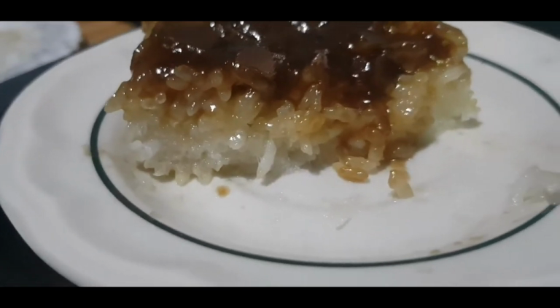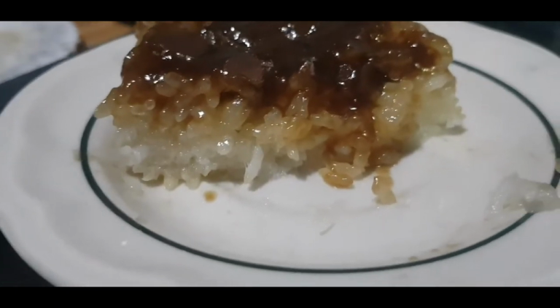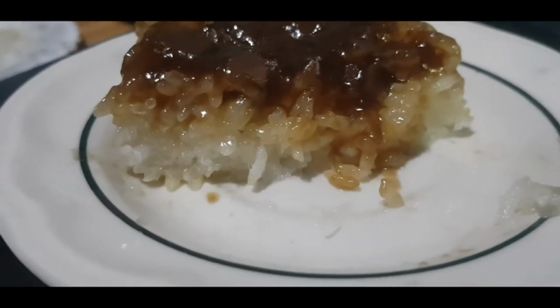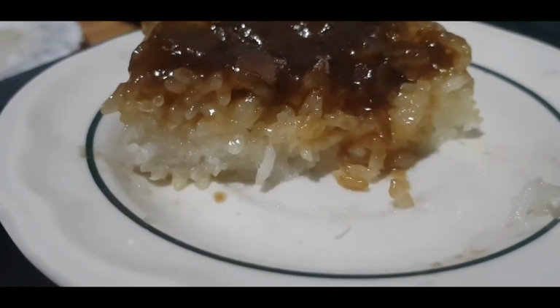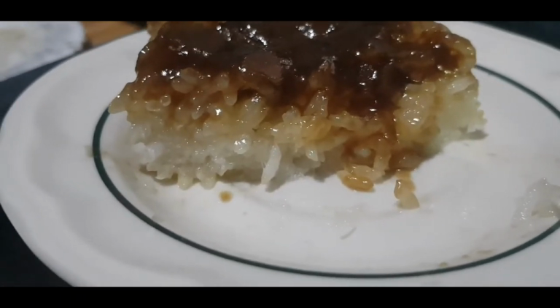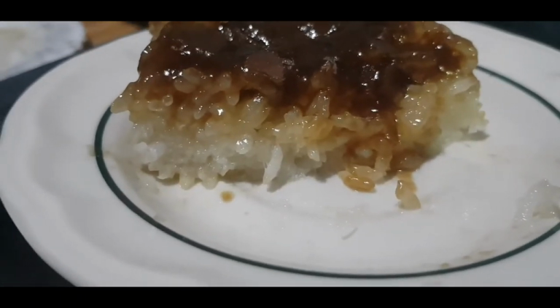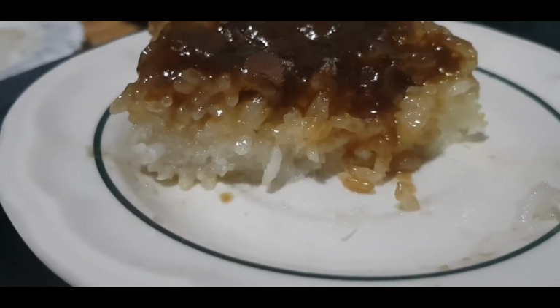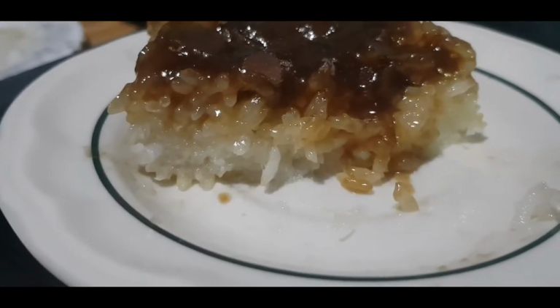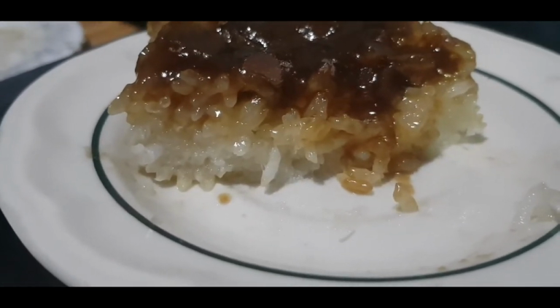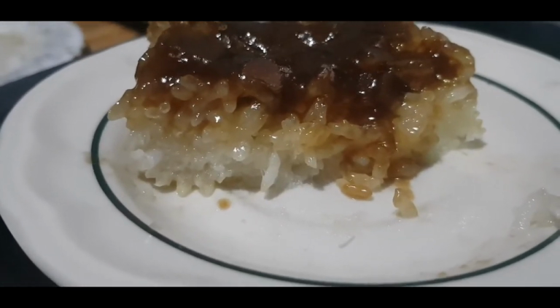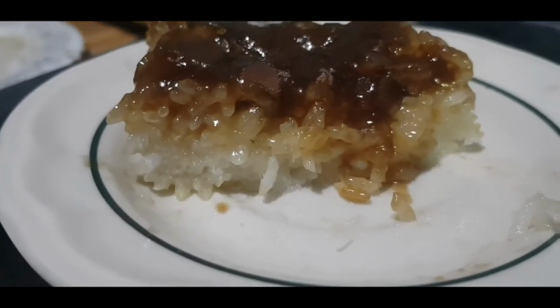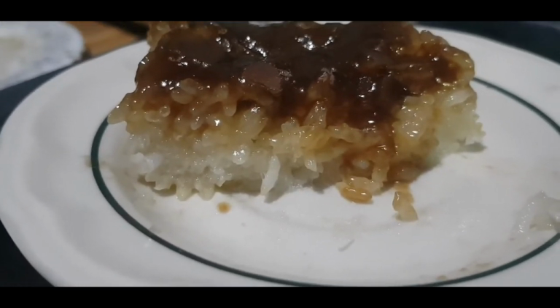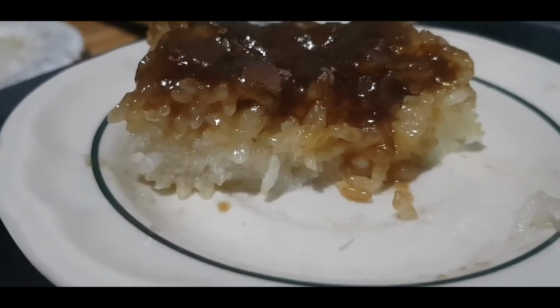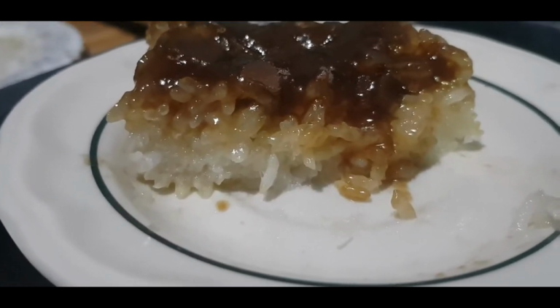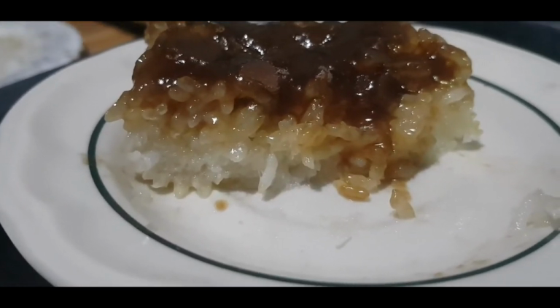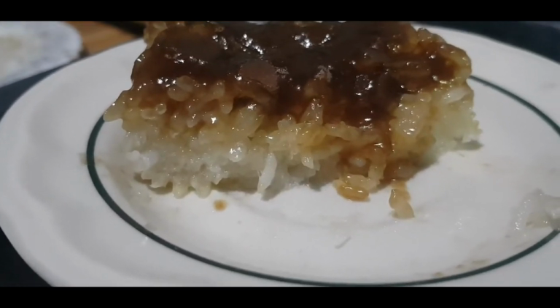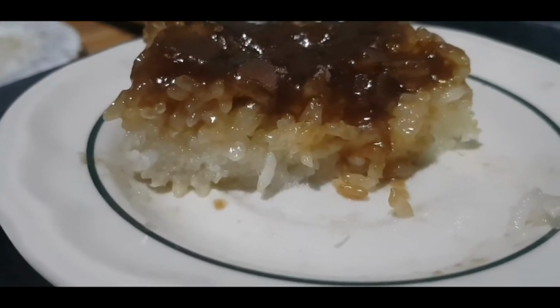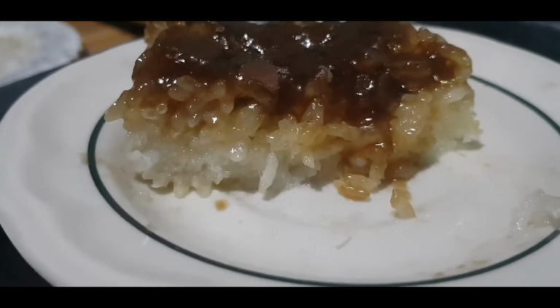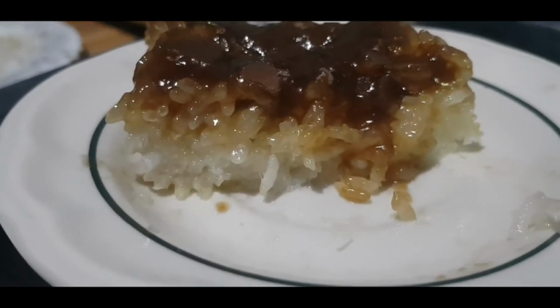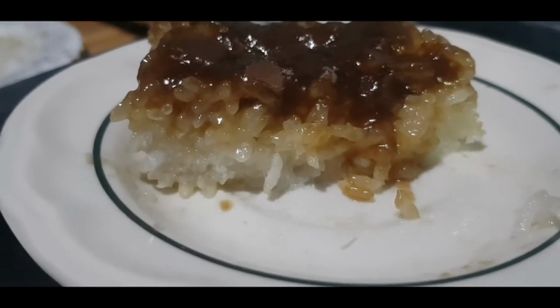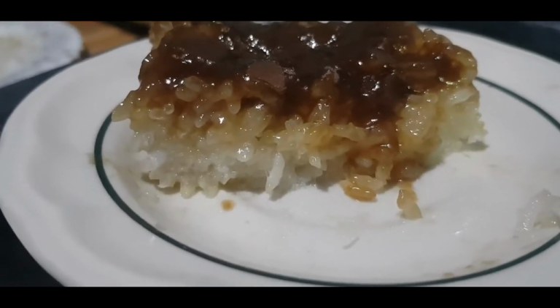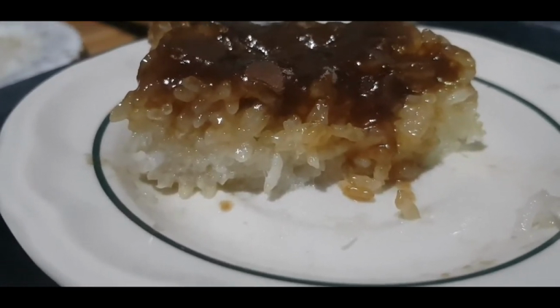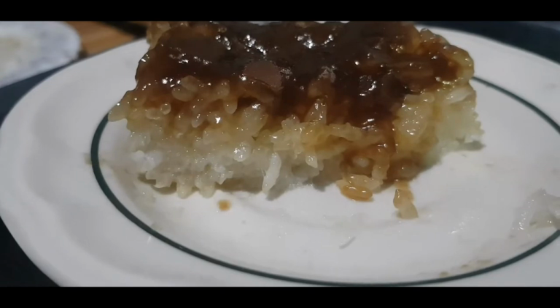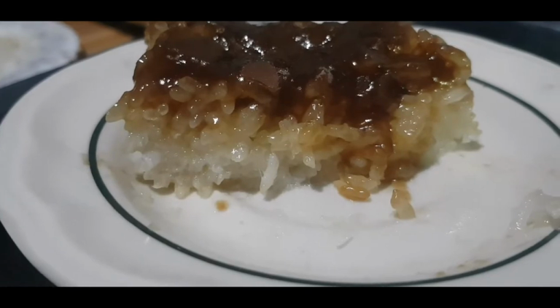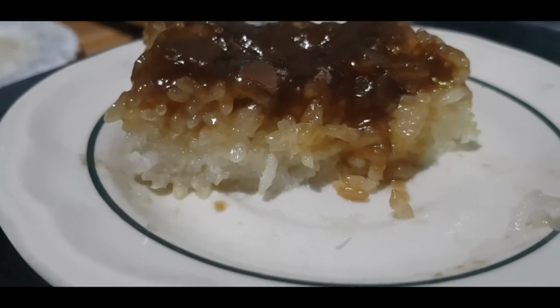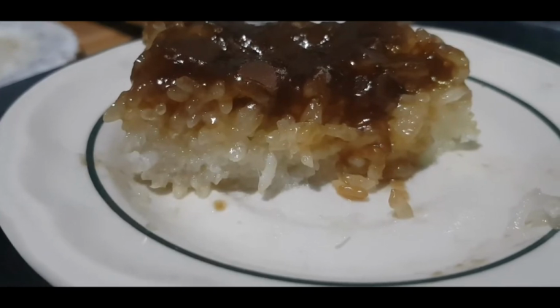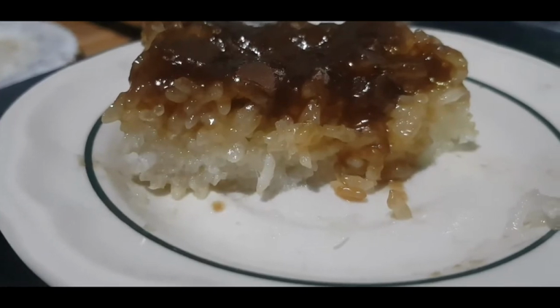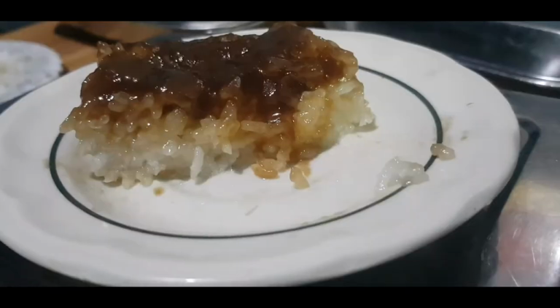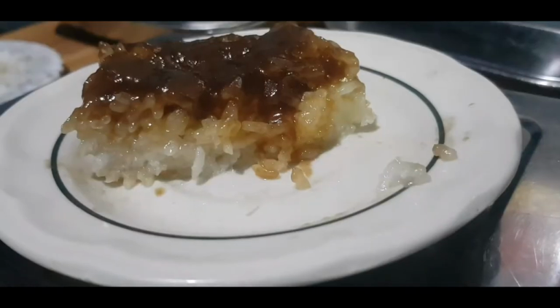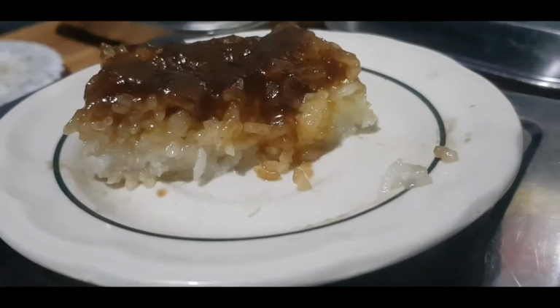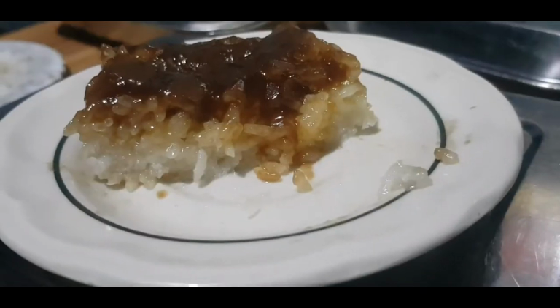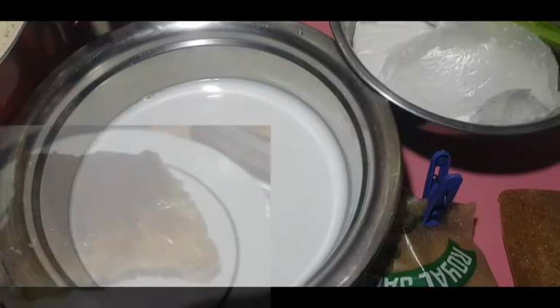Masarap po. Masarap. Tama-tama lang tamis. So, magluto tayo ng bibingka kasalatik.